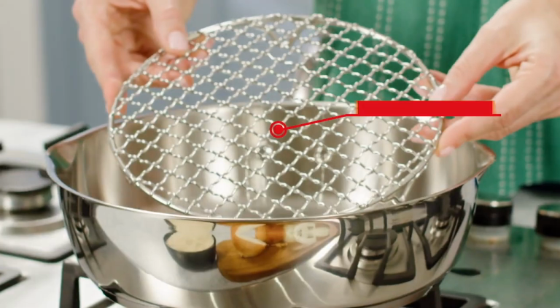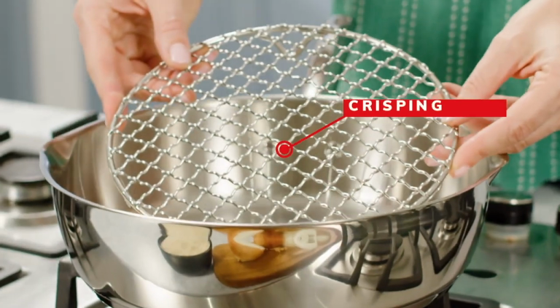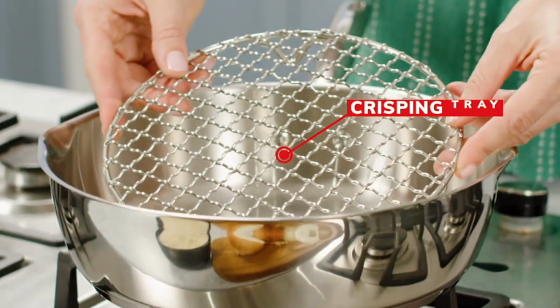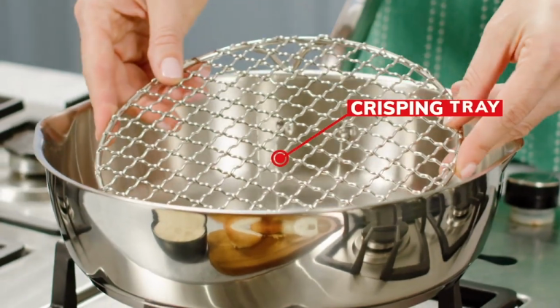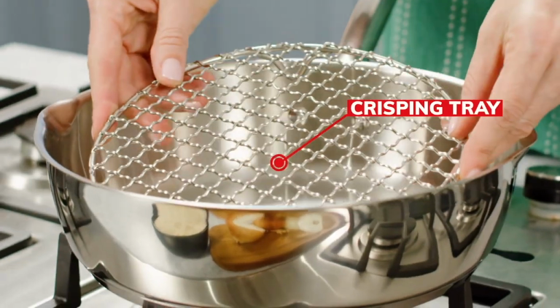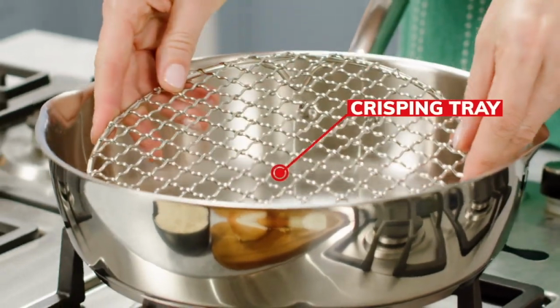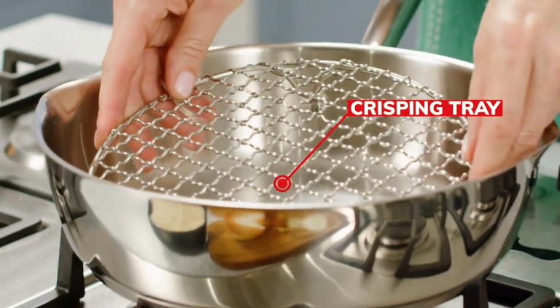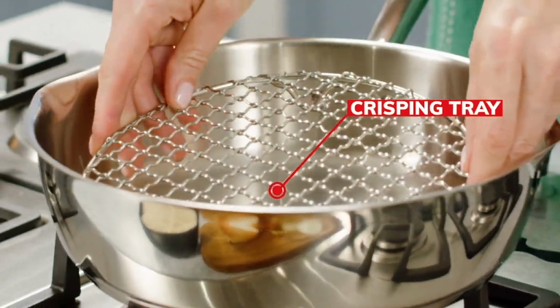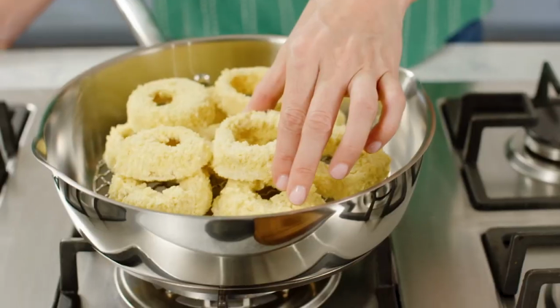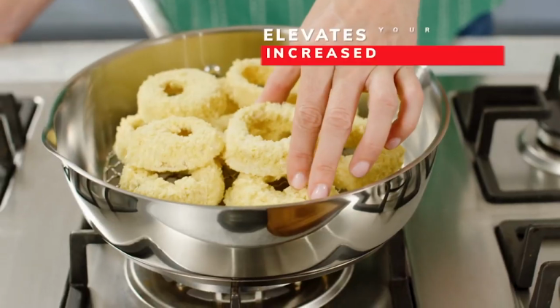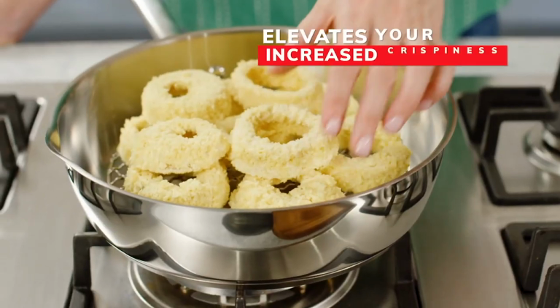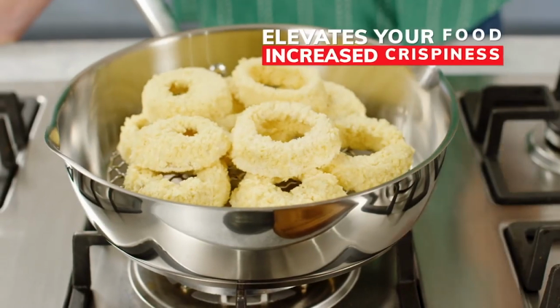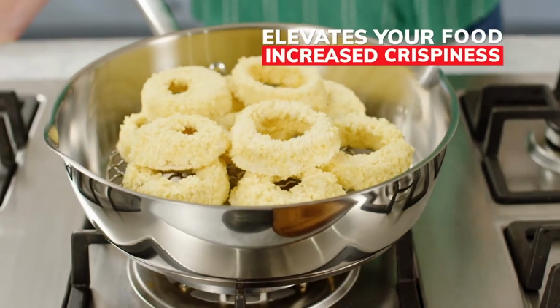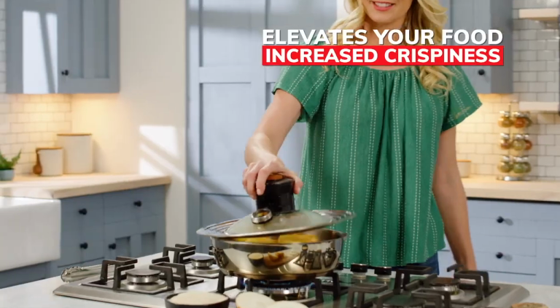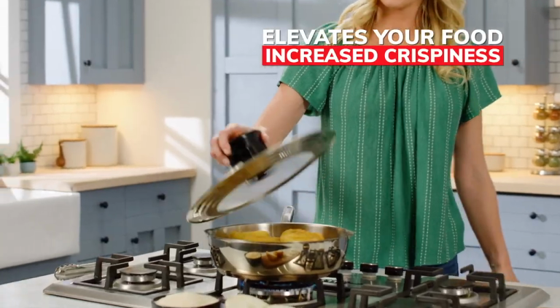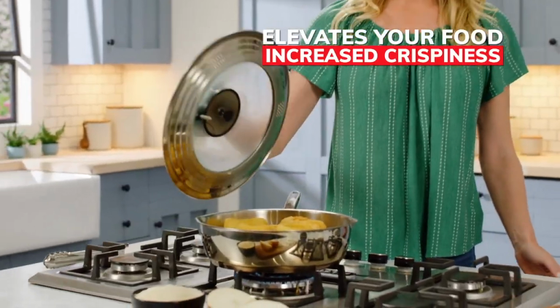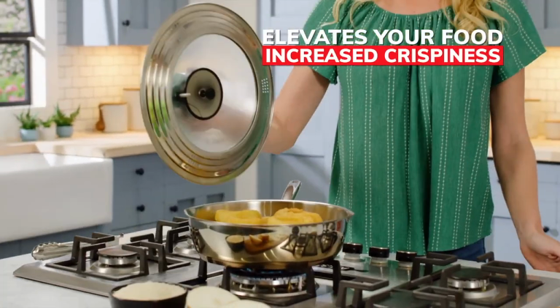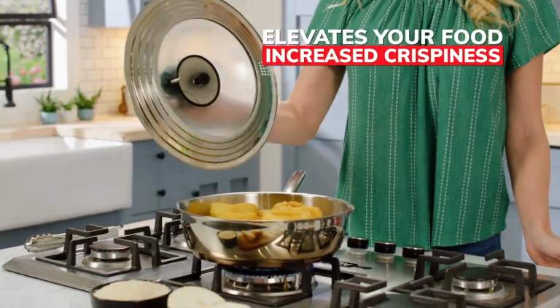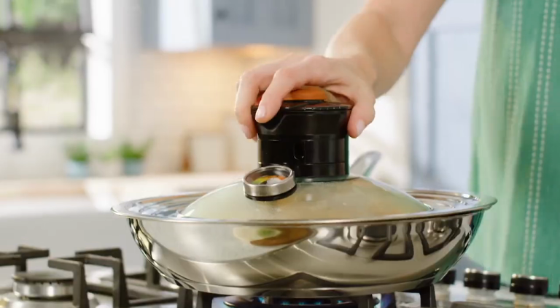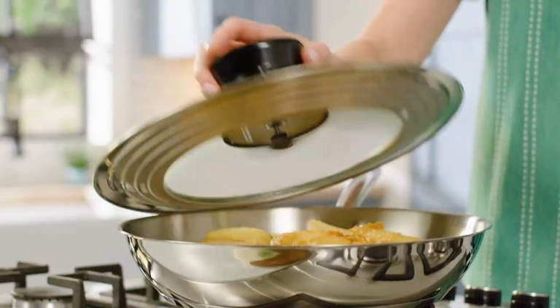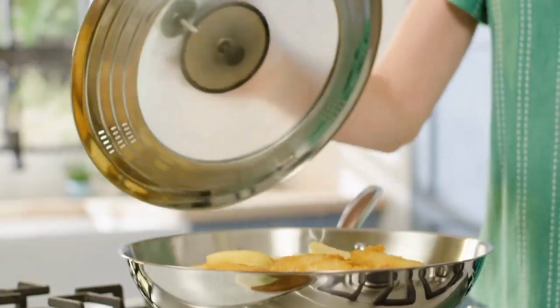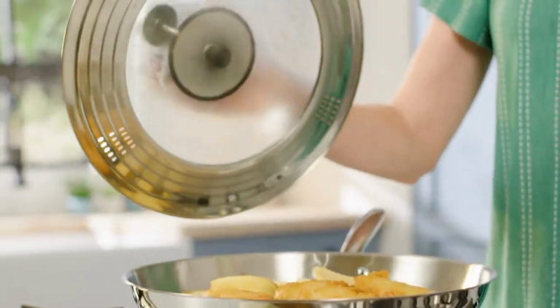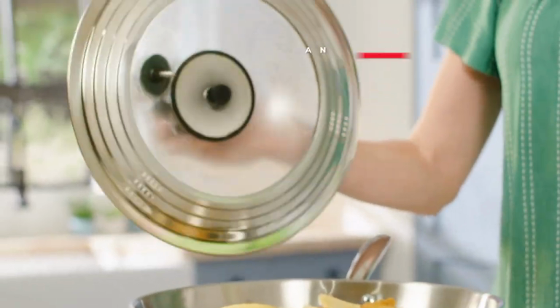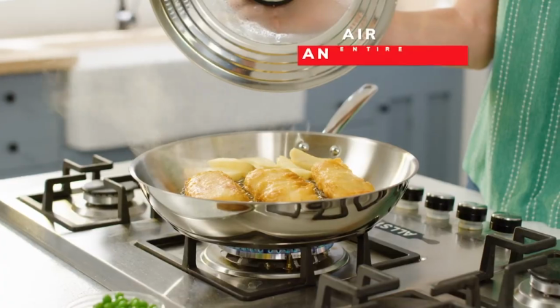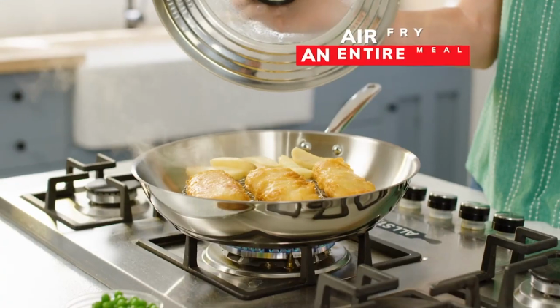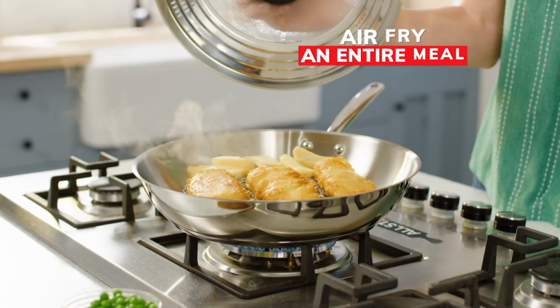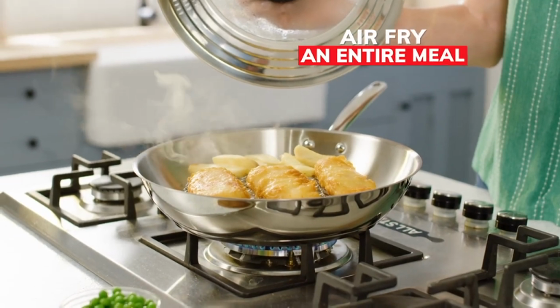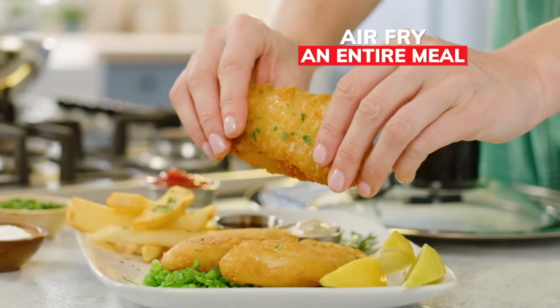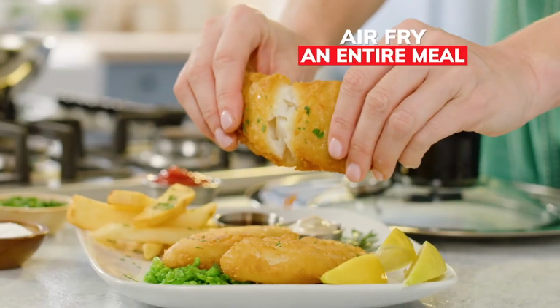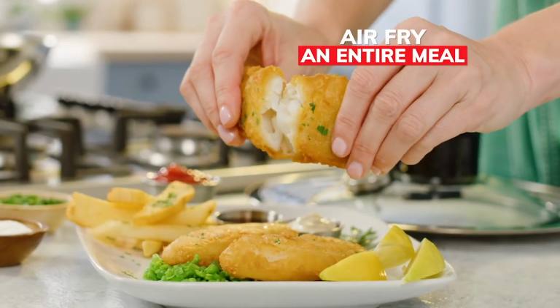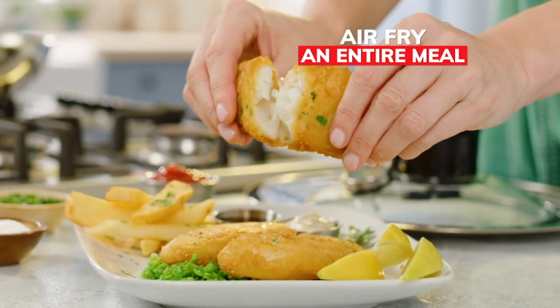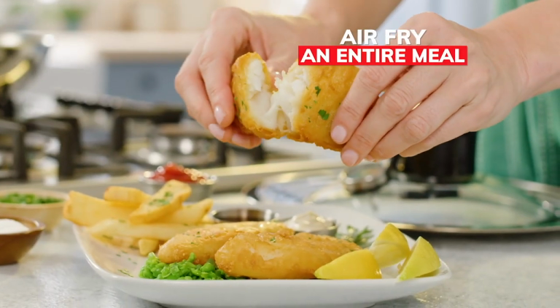The large crisping tray elevates your food for increased crispiness. Plus, you can air fry entire meals in no time.